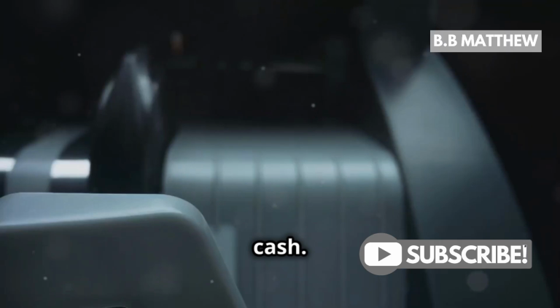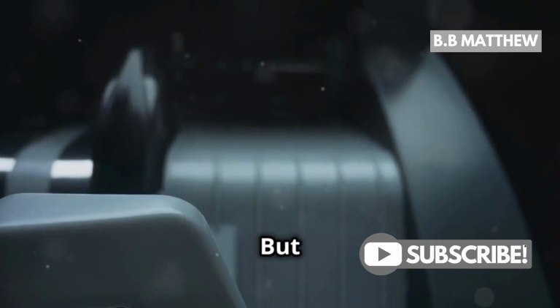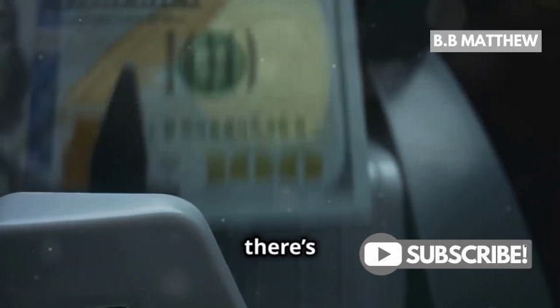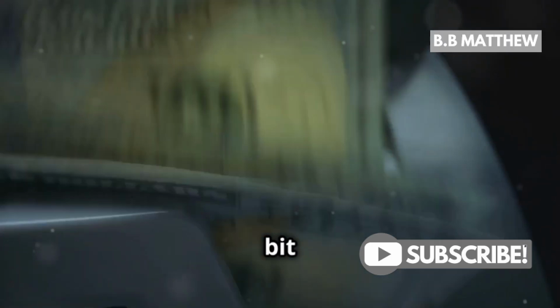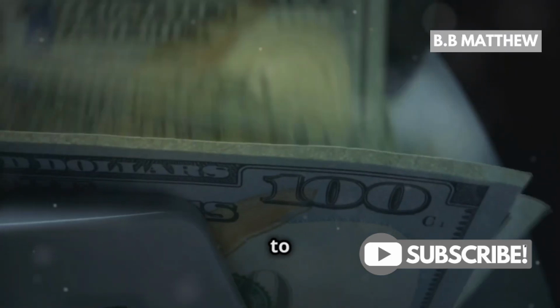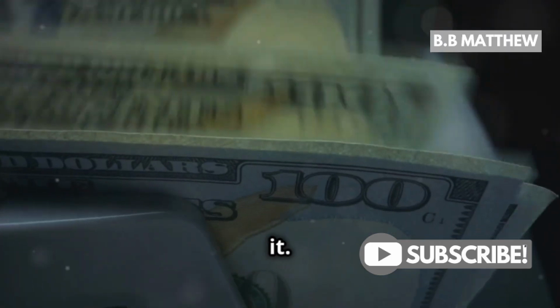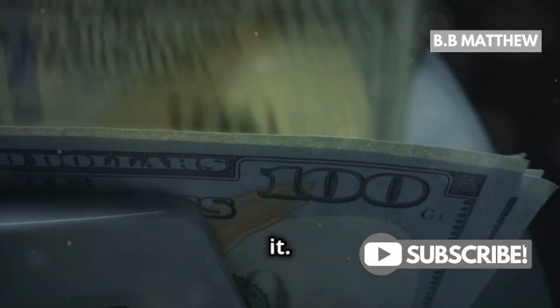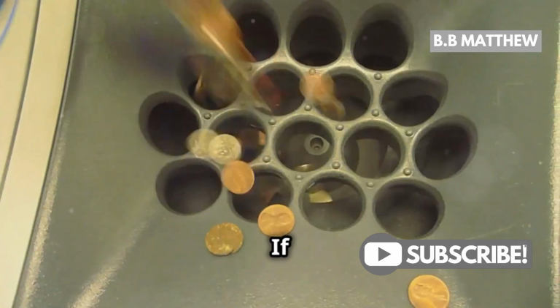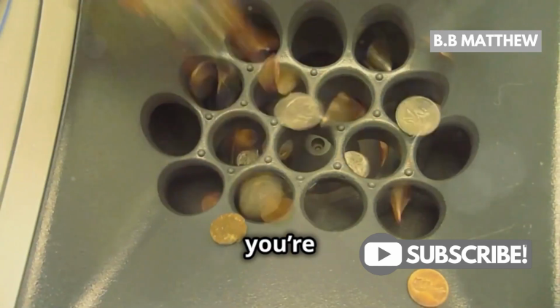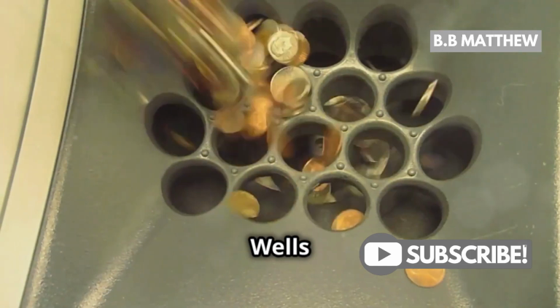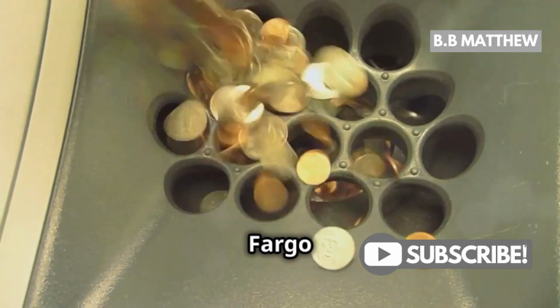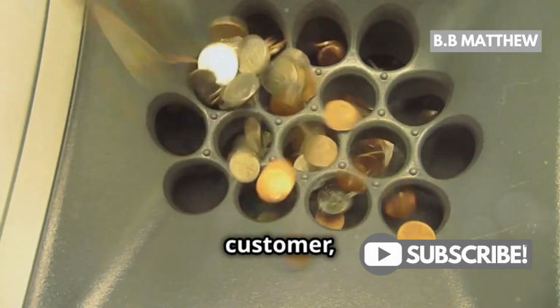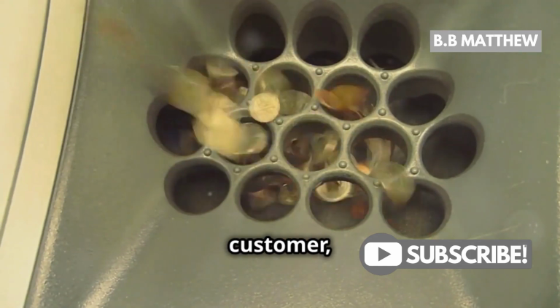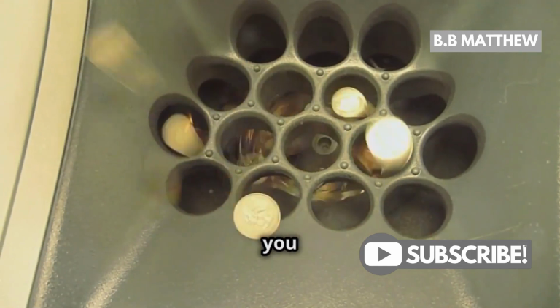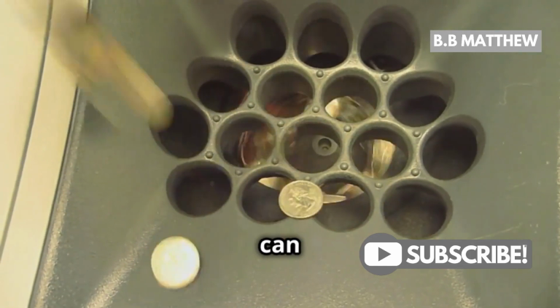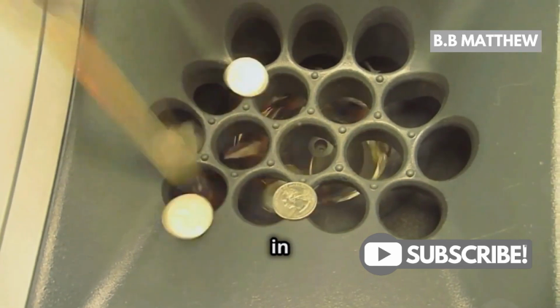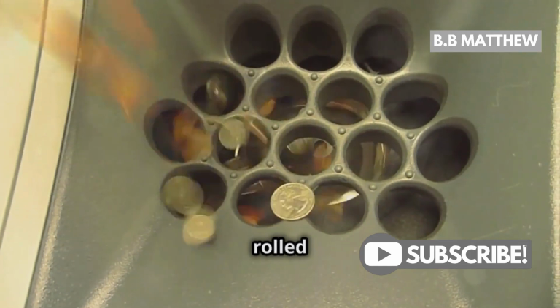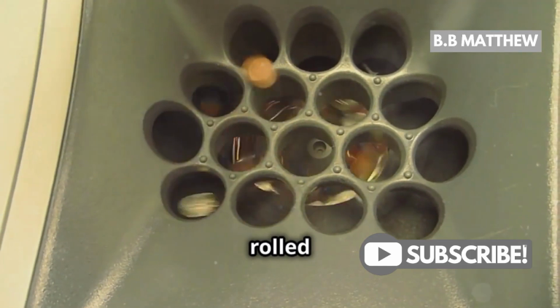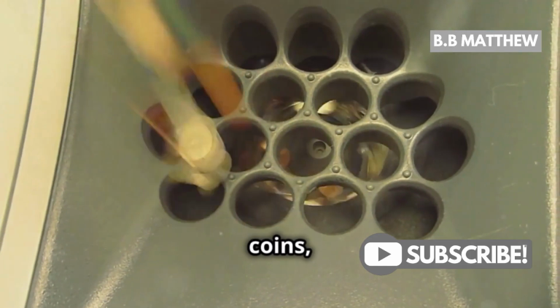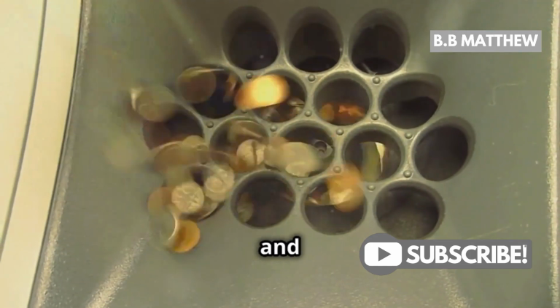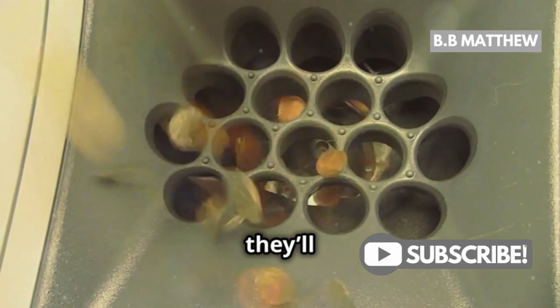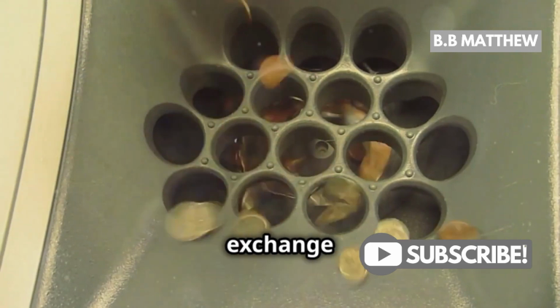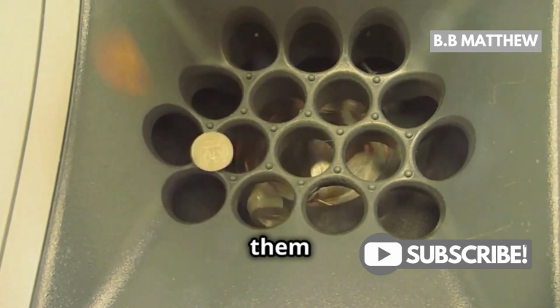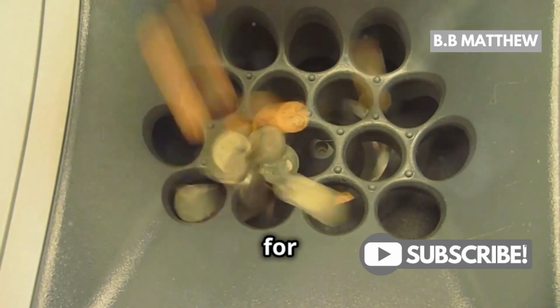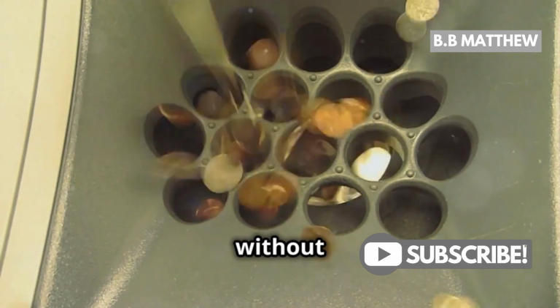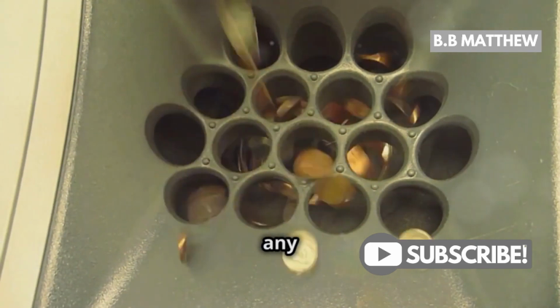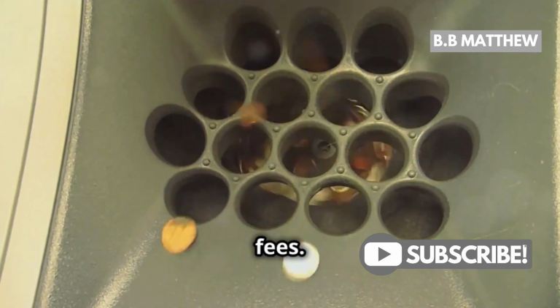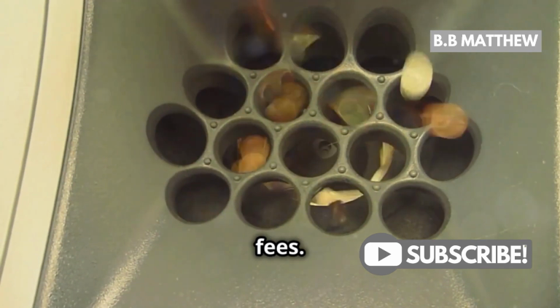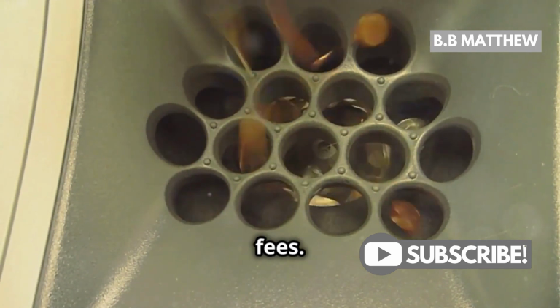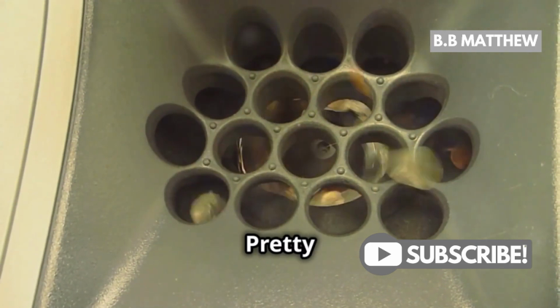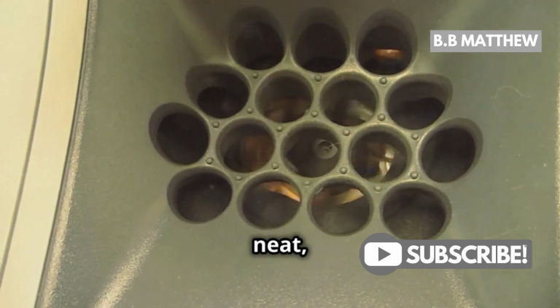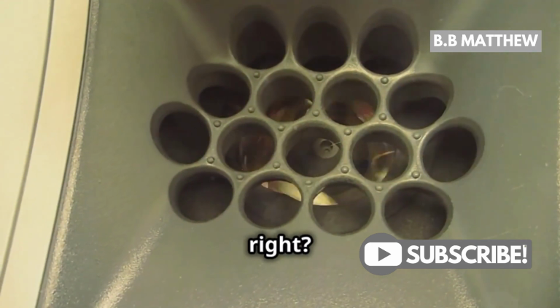But there's a bit more to it. If you're a Wells Fargo customer, you can bring in your rolled coins, and they'll exchange them for you without any fees. Pretty neat, right?